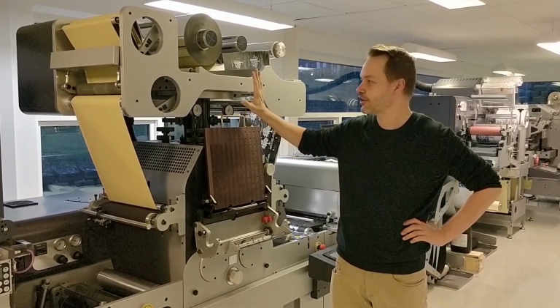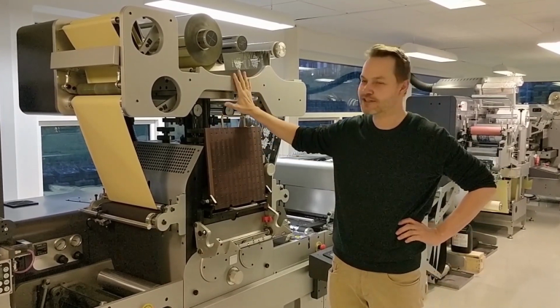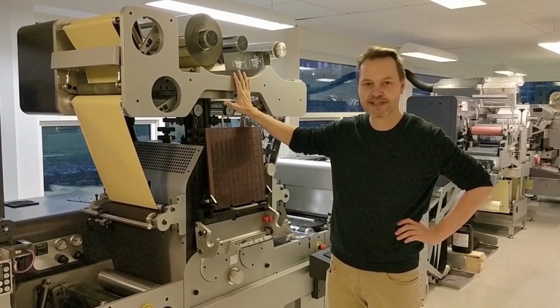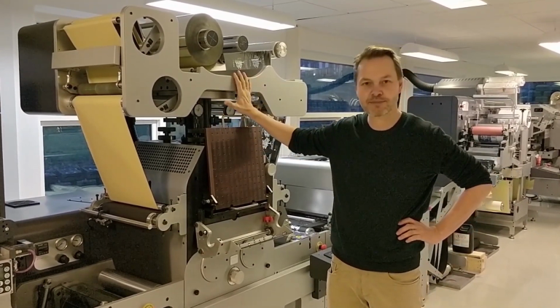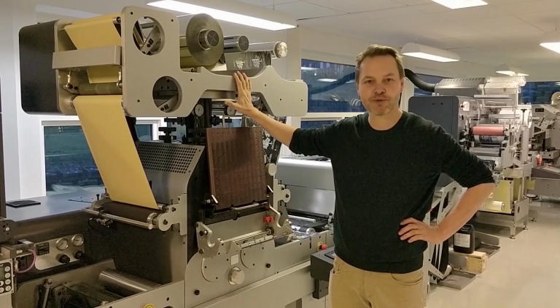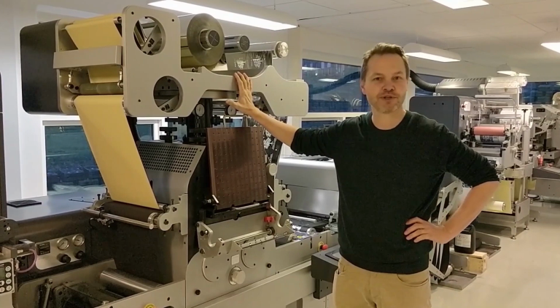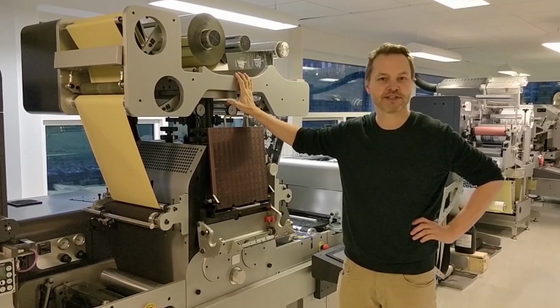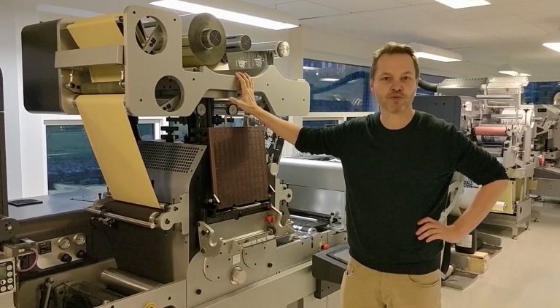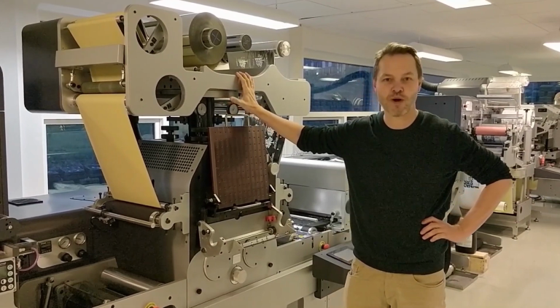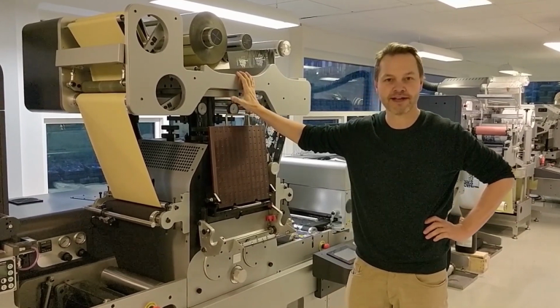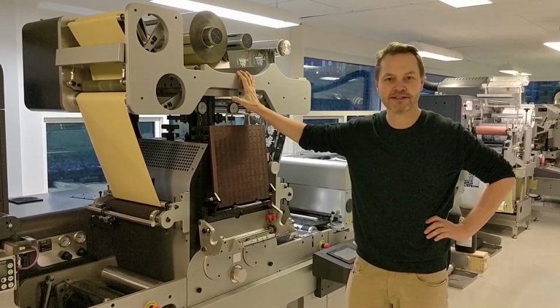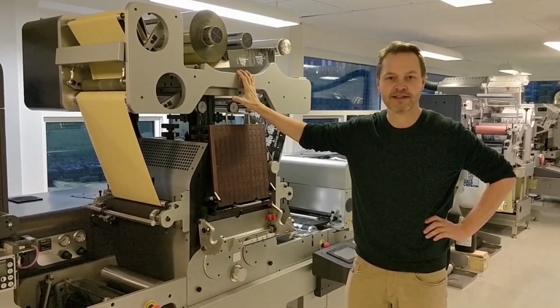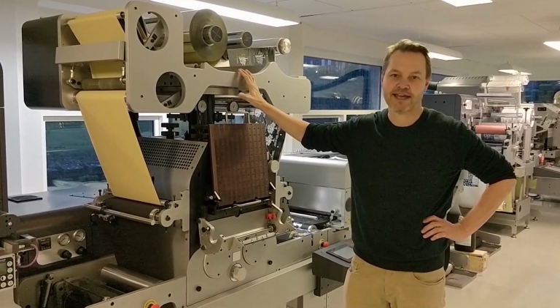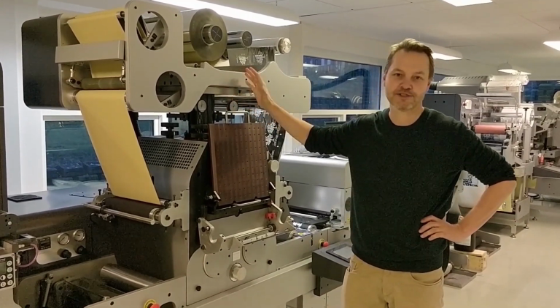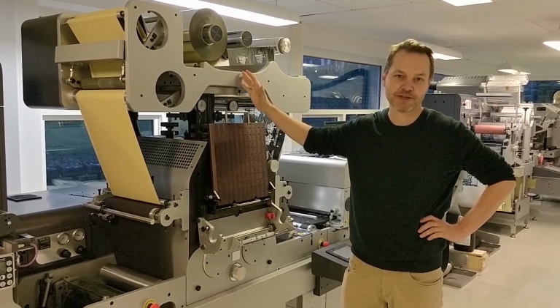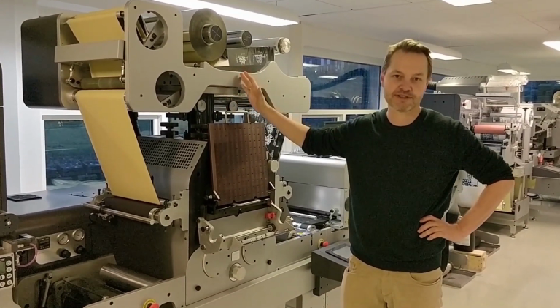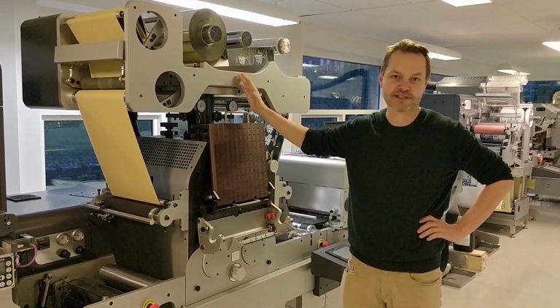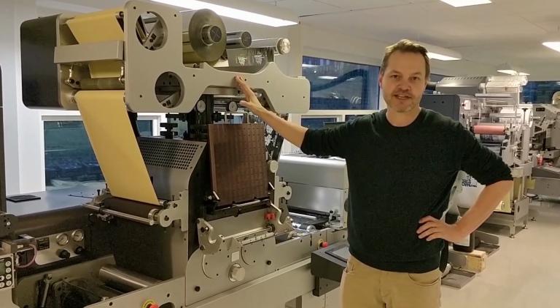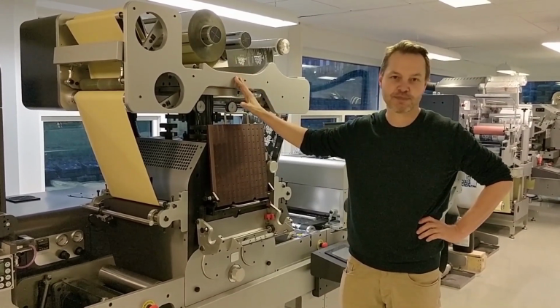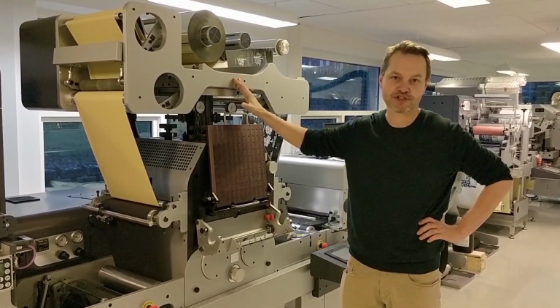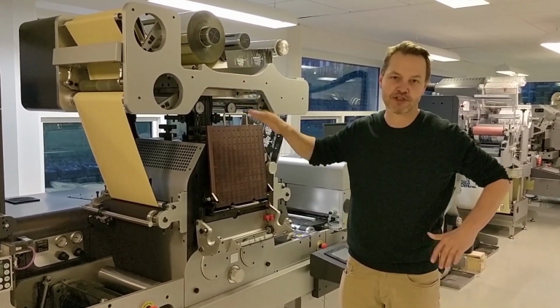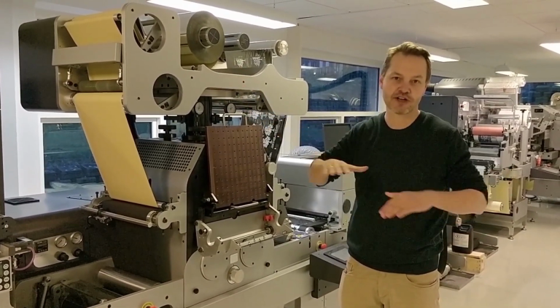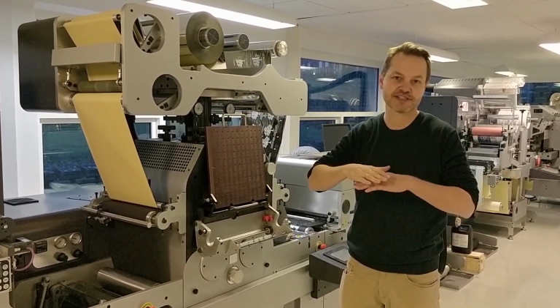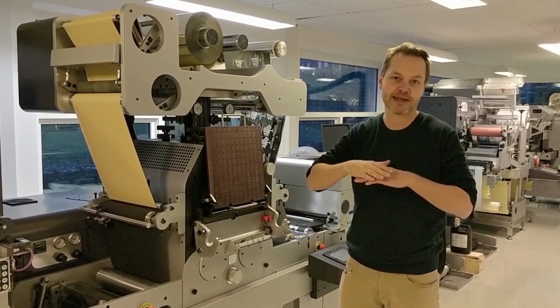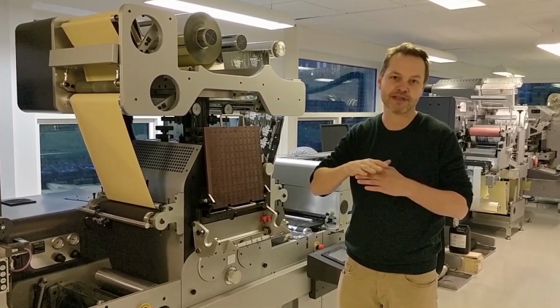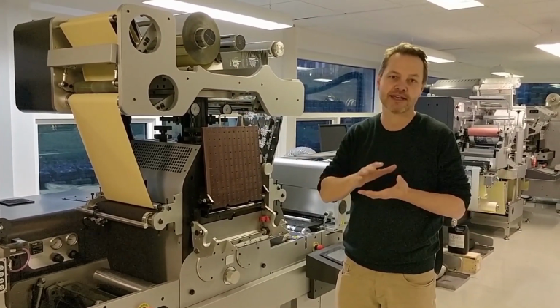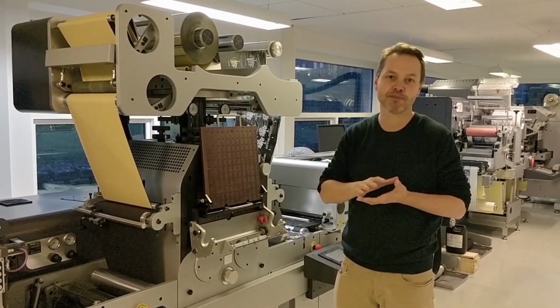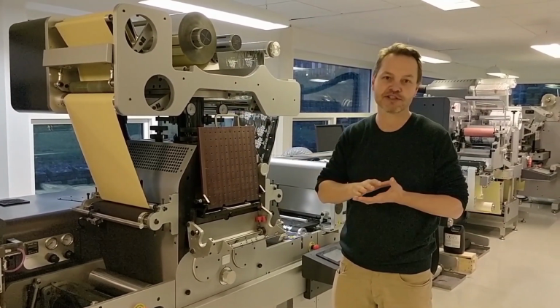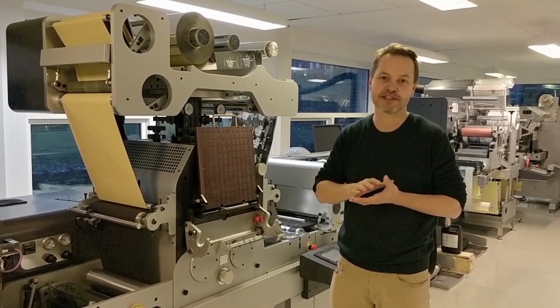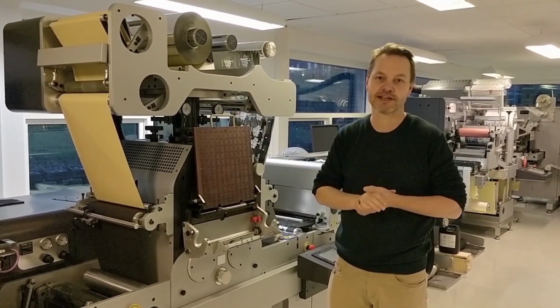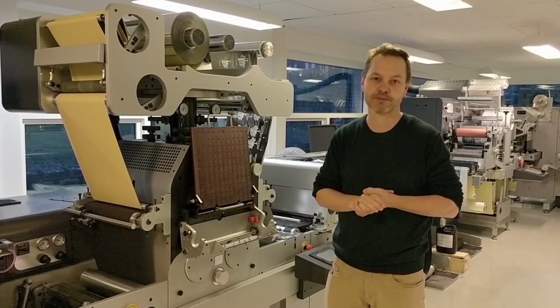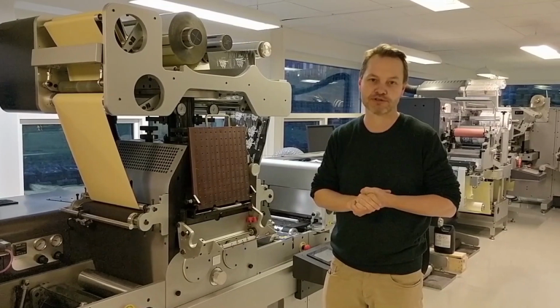As an example, we have the hot stamper, where we can do wine and spirits, special hot stamping and embossing labels.